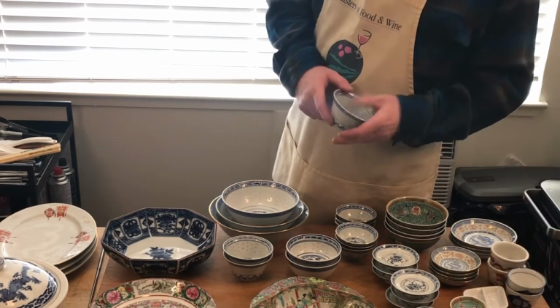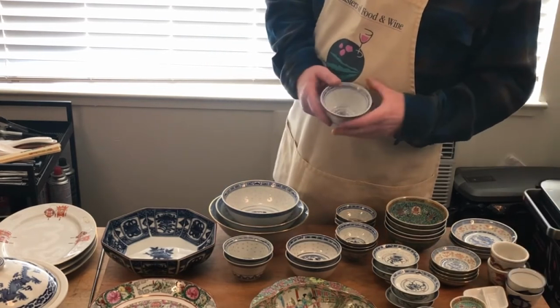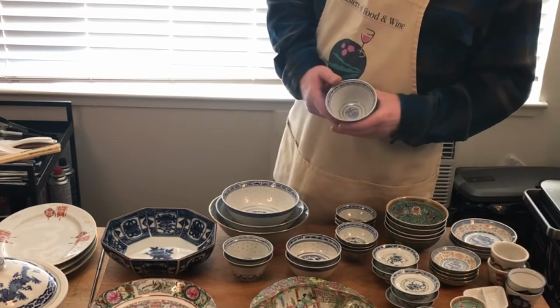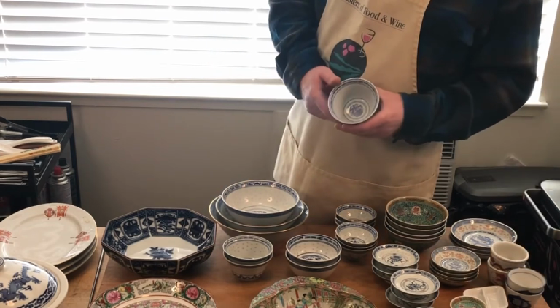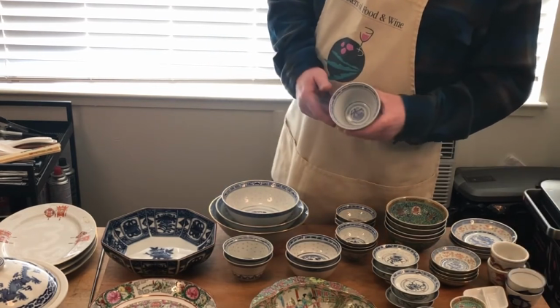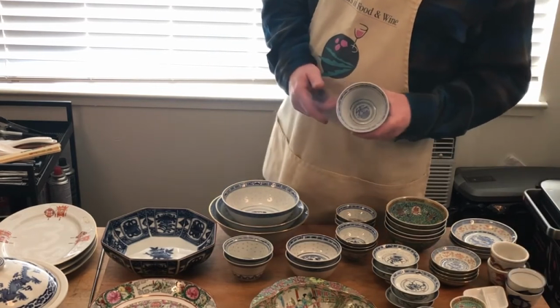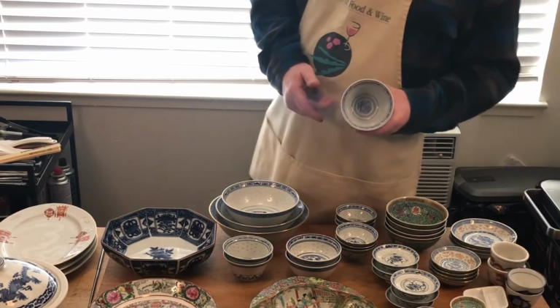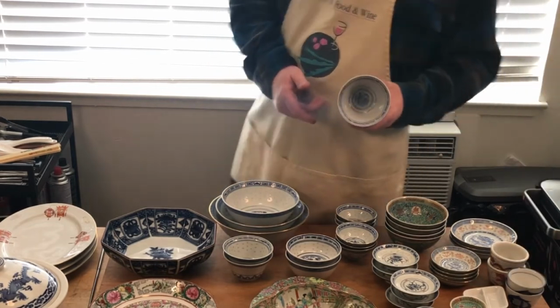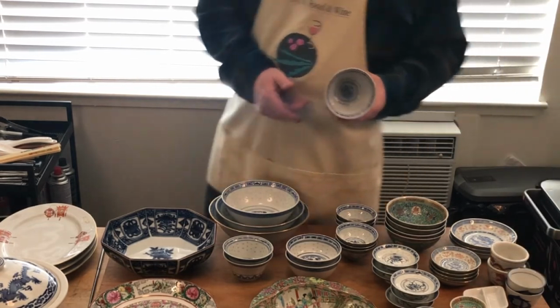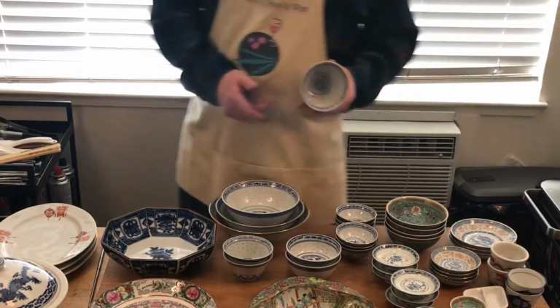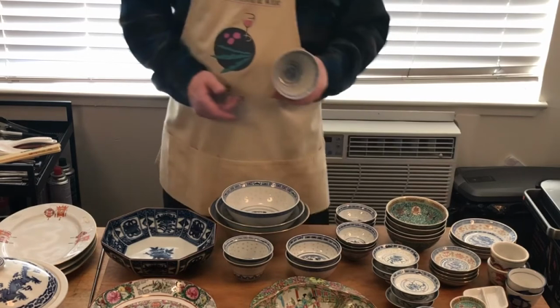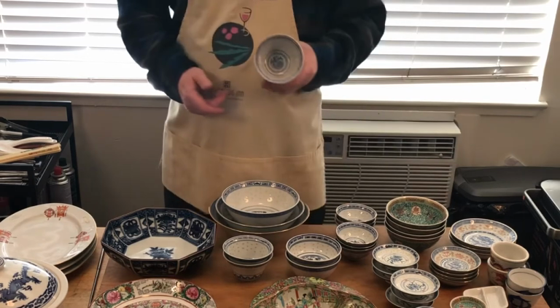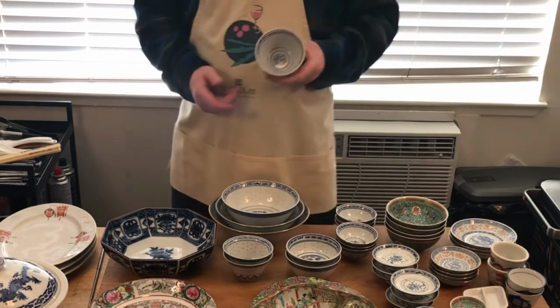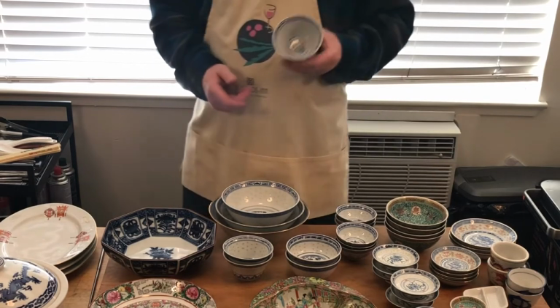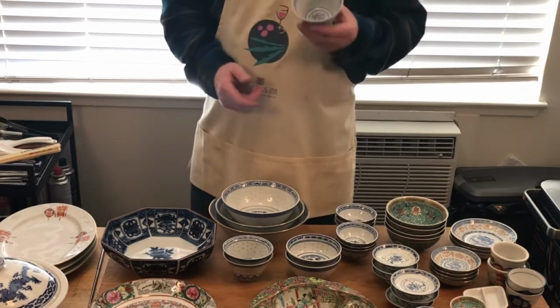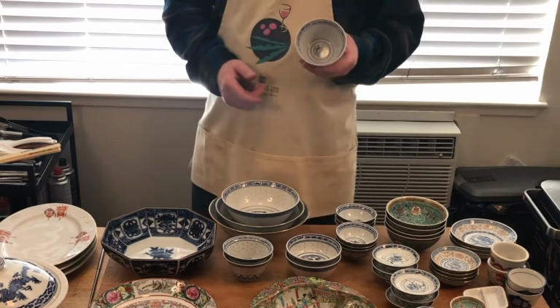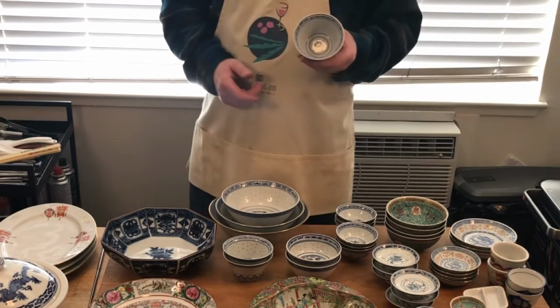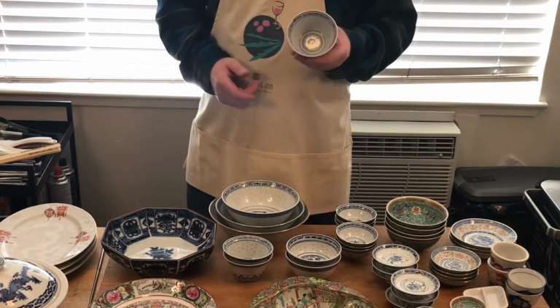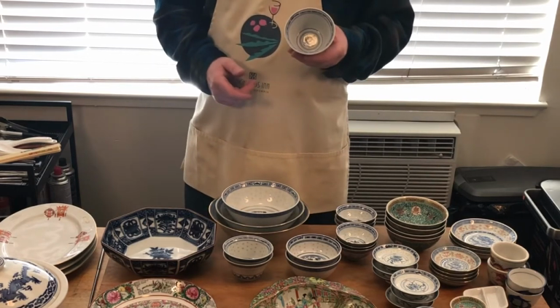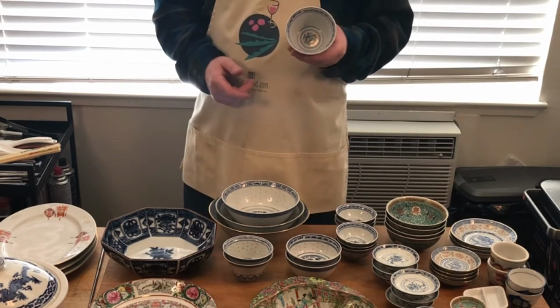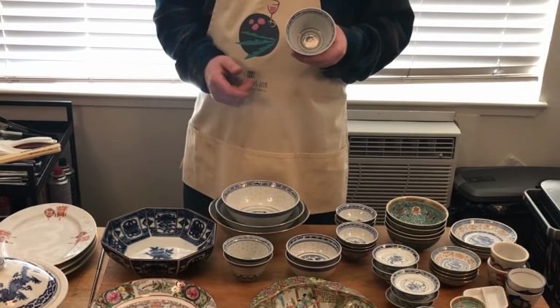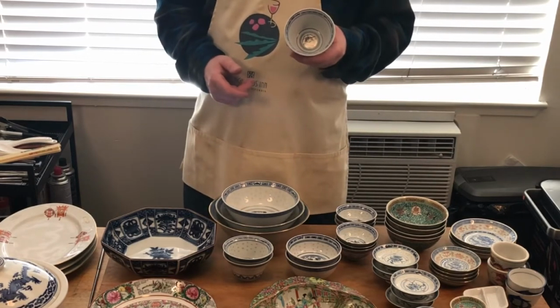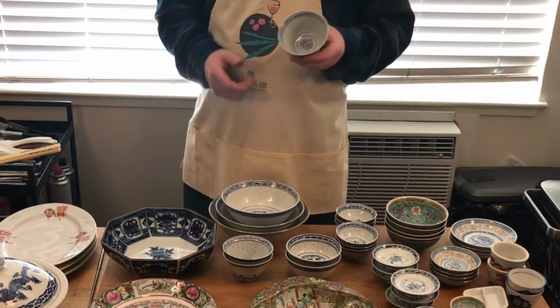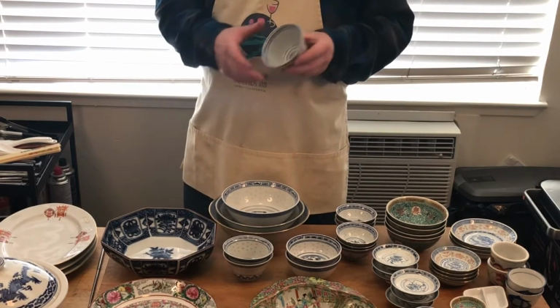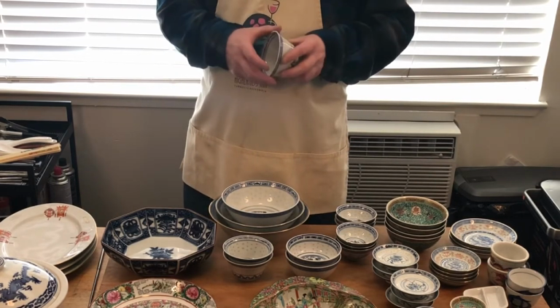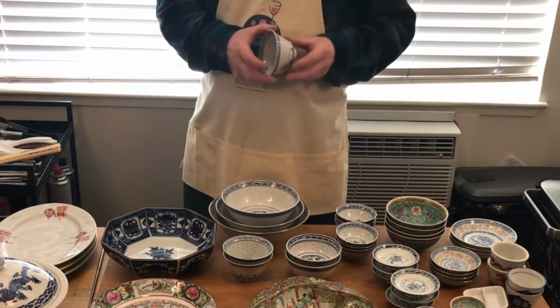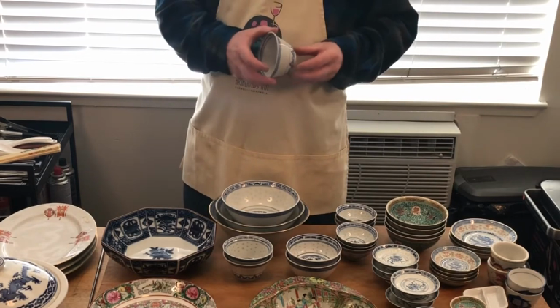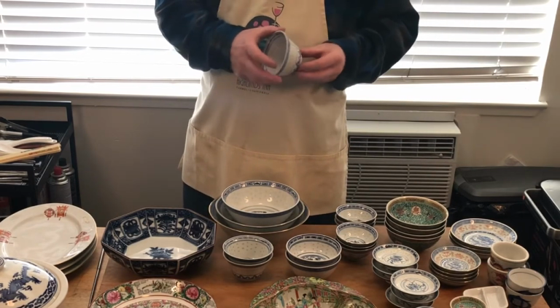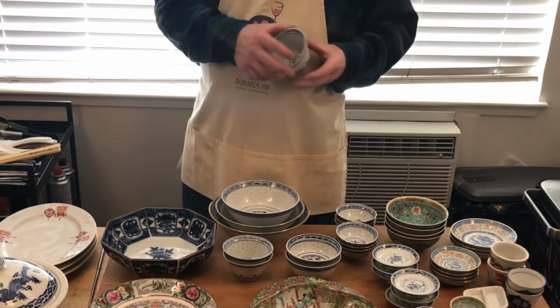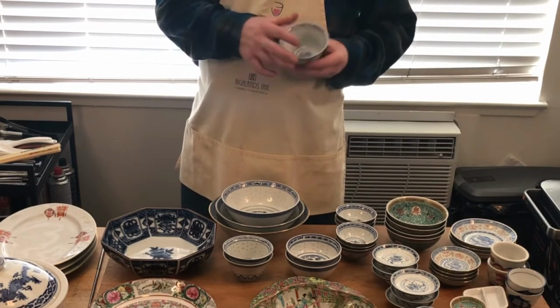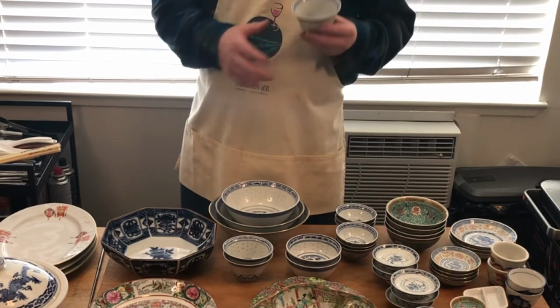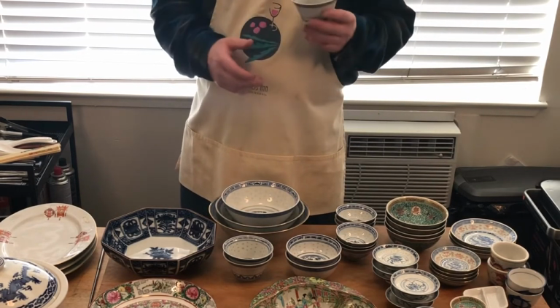Rice will often be served on the plate, but sometimes you'll have a rice cup on the side, and that is this.